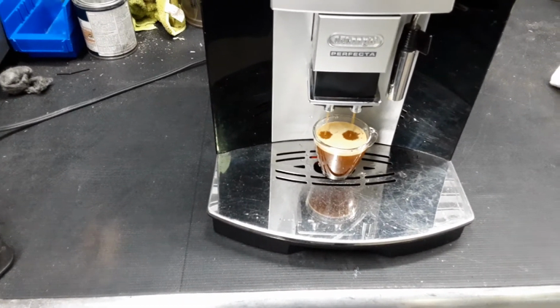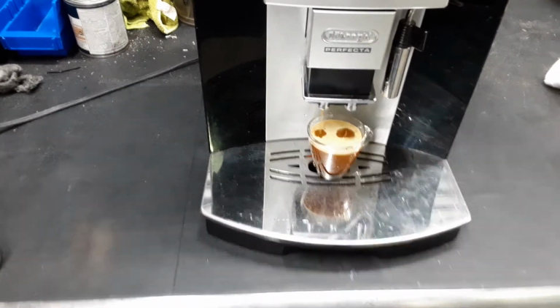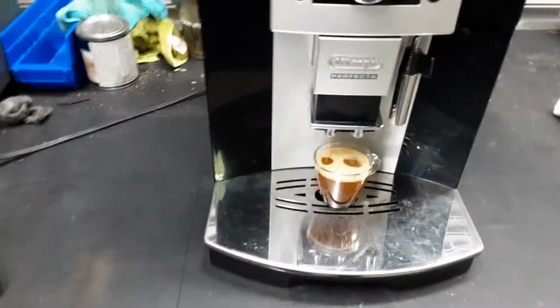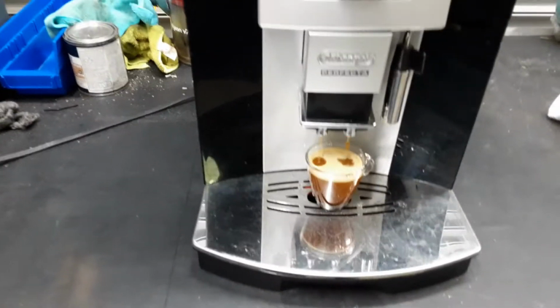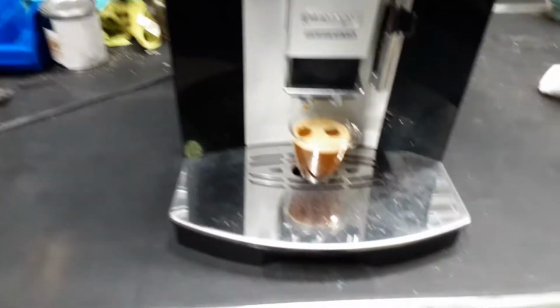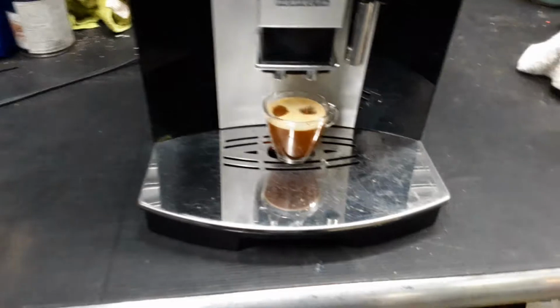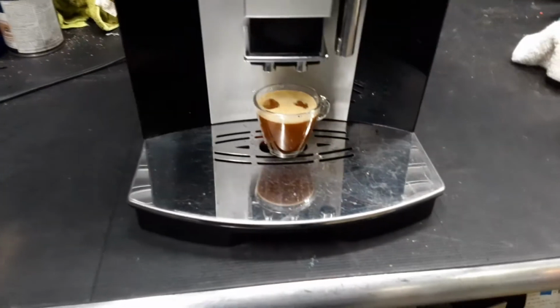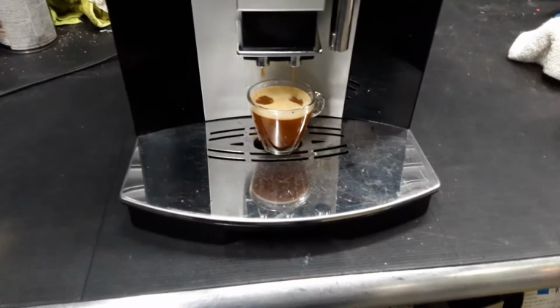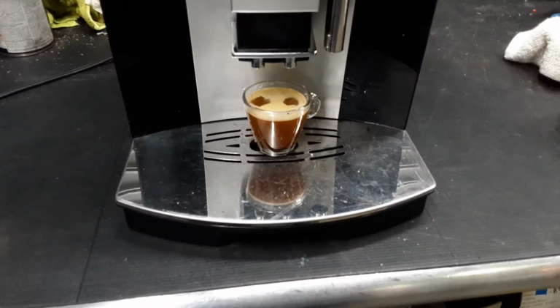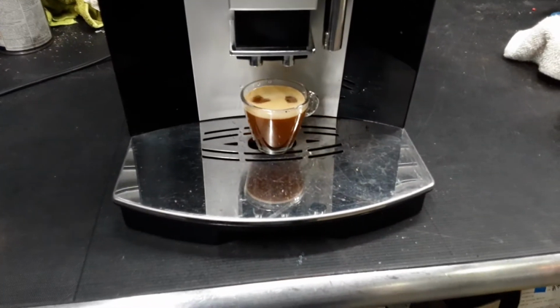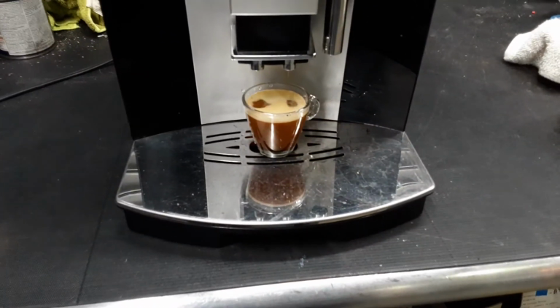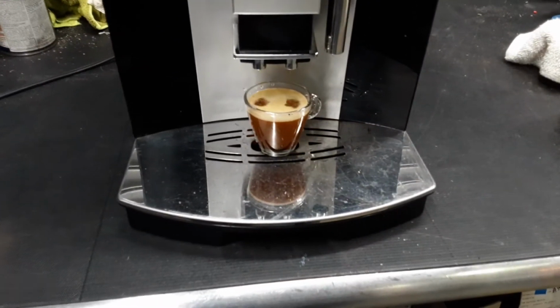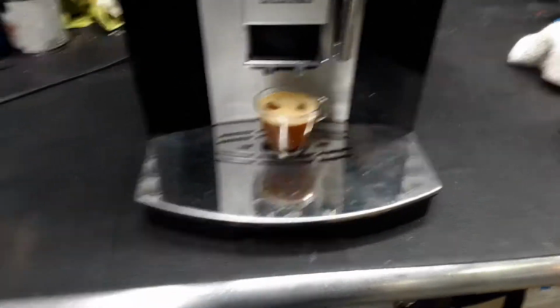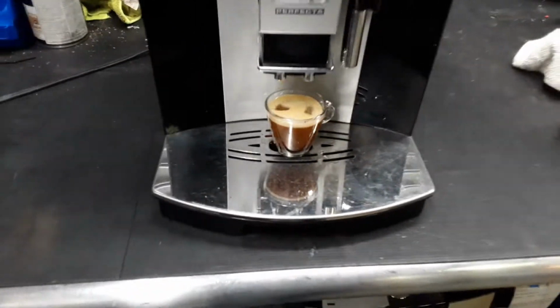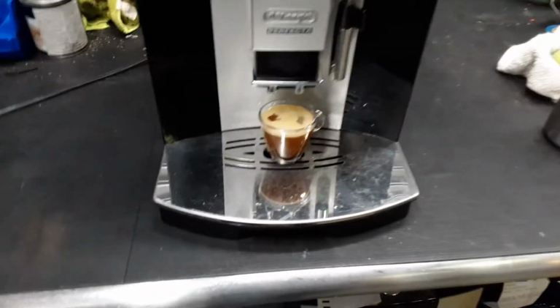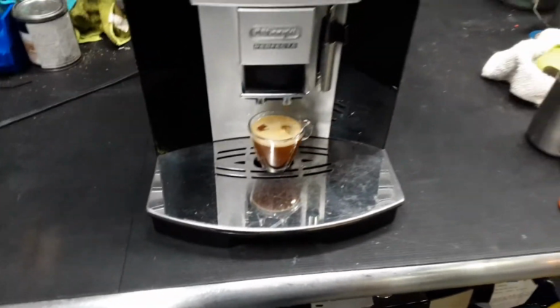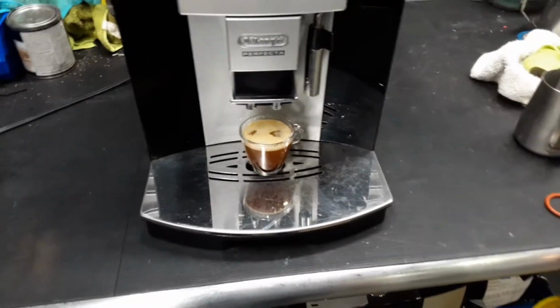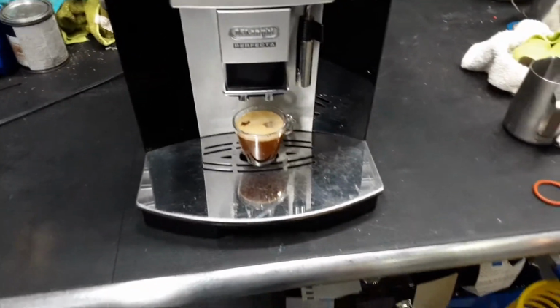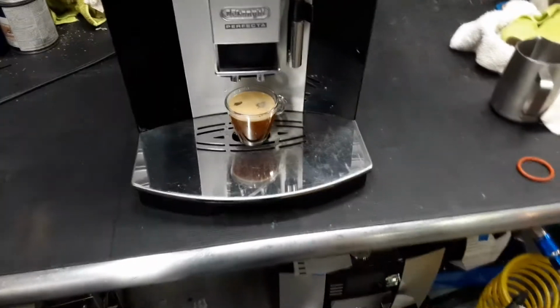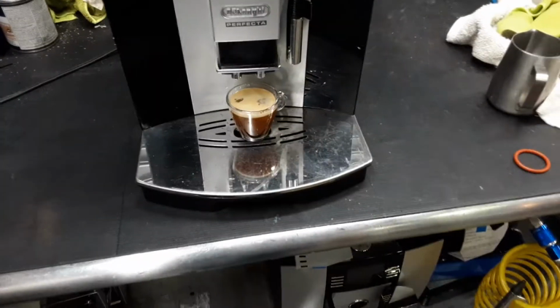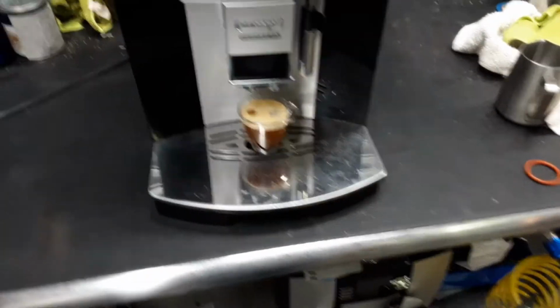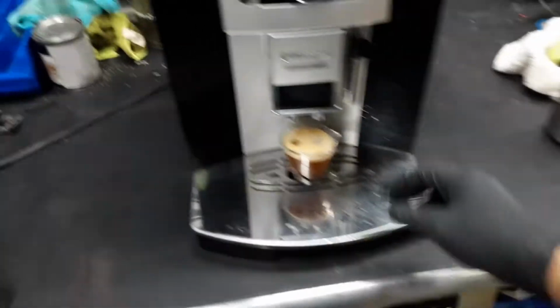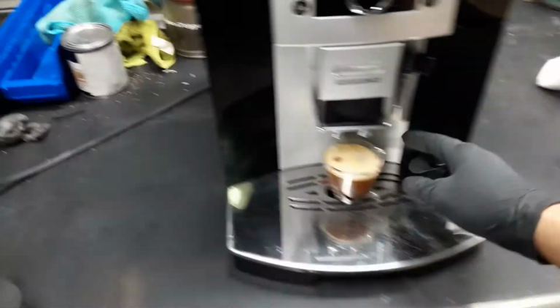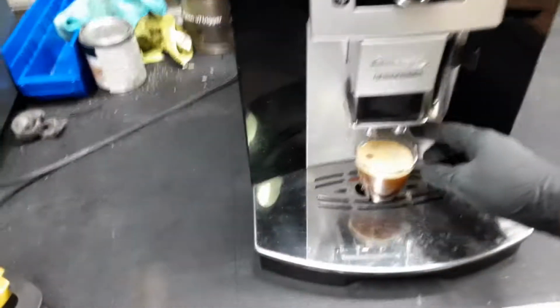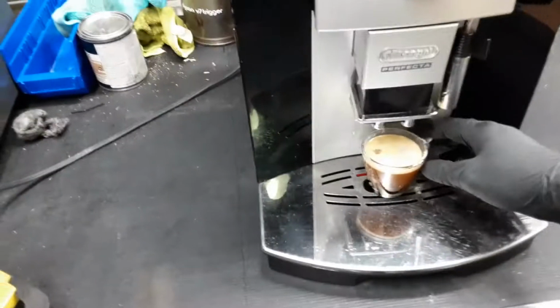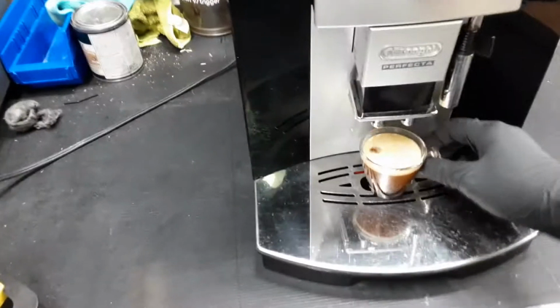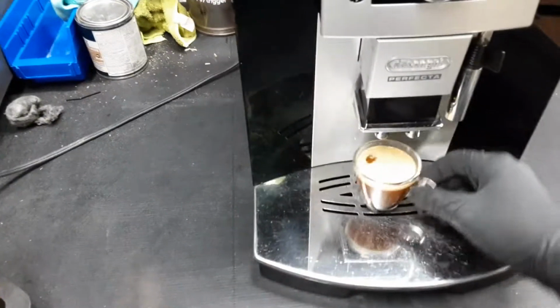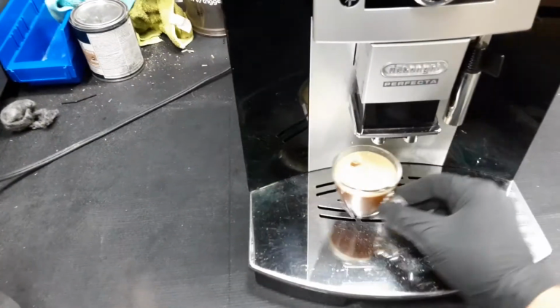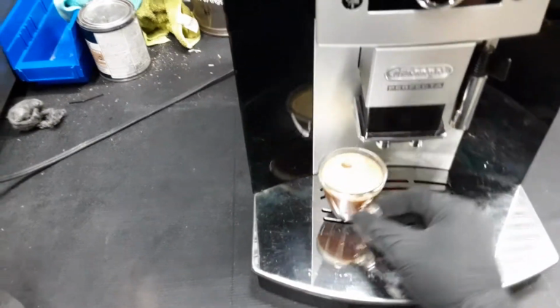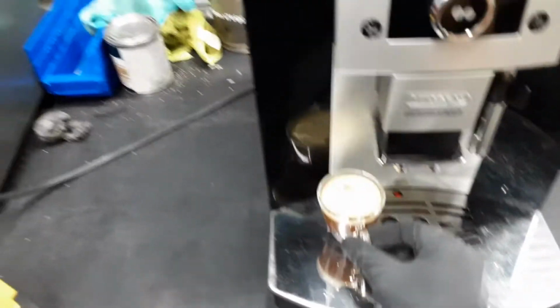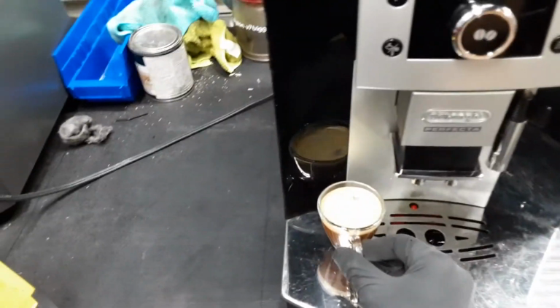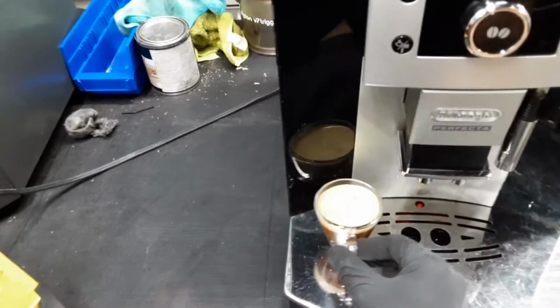As you can see, excellent shot of espresso, good water flow, excellent quantity as well. Working great.